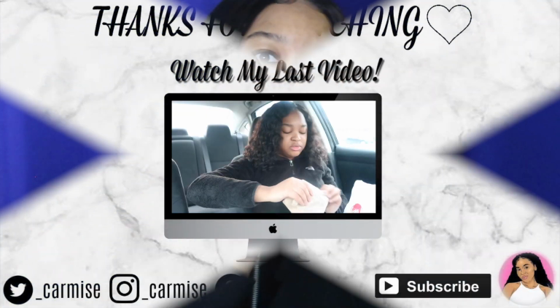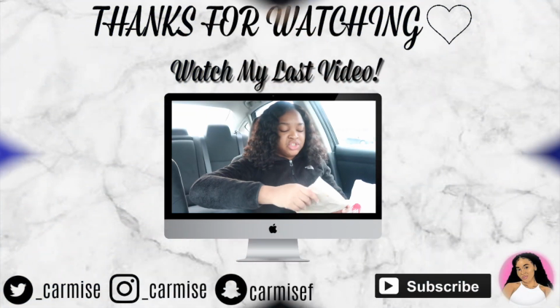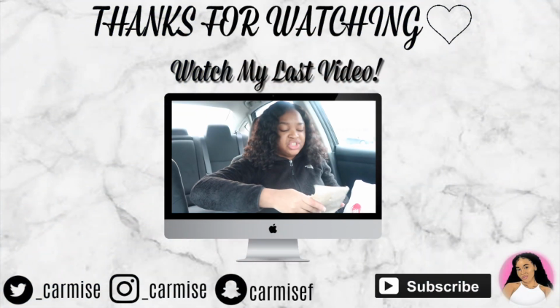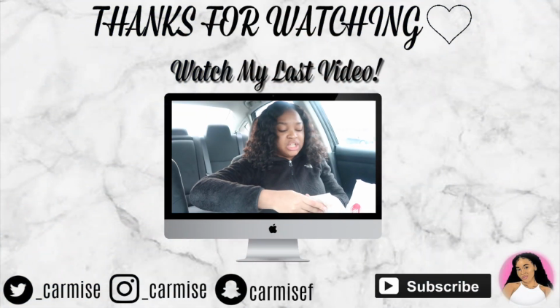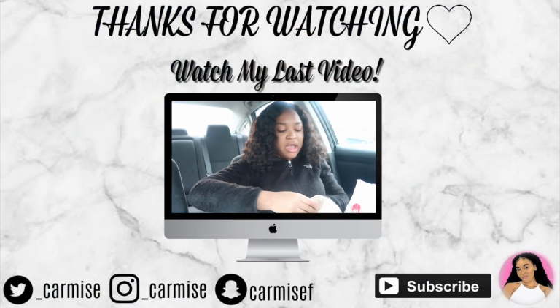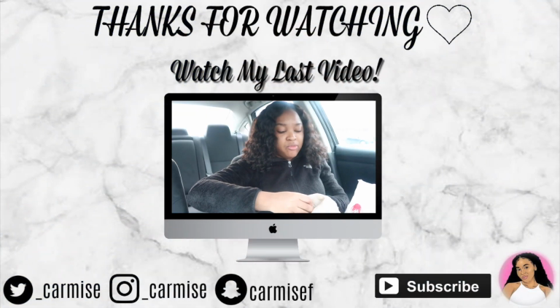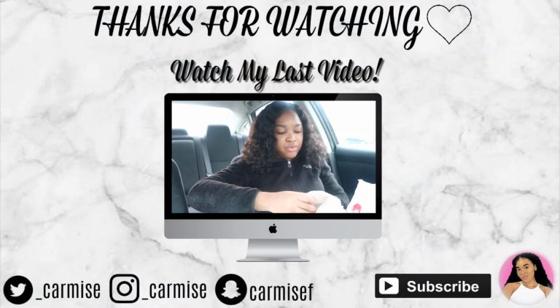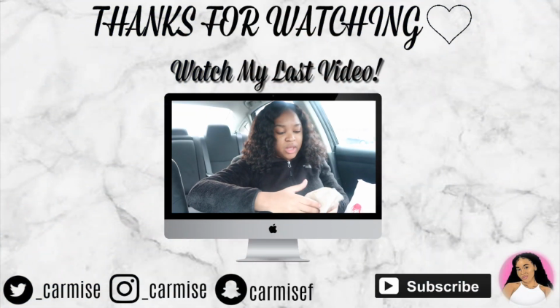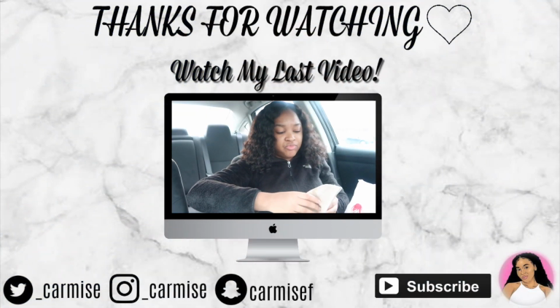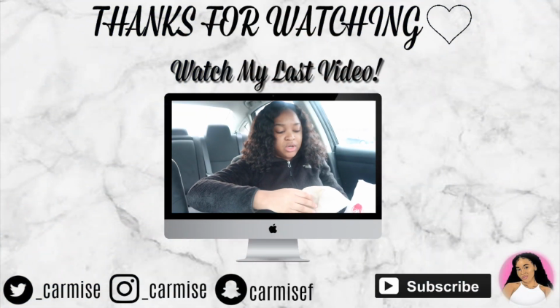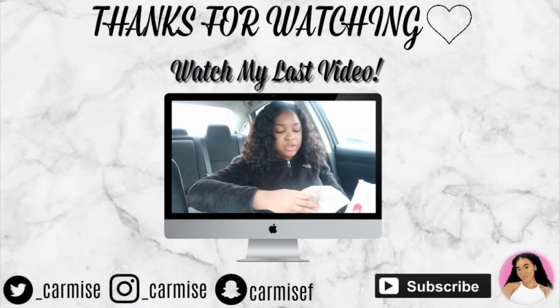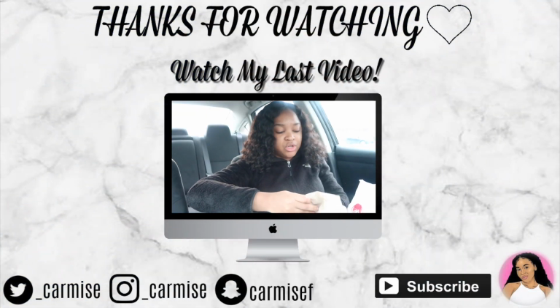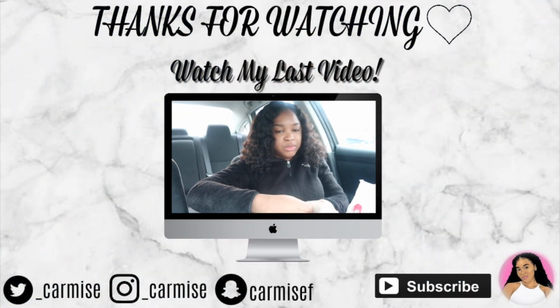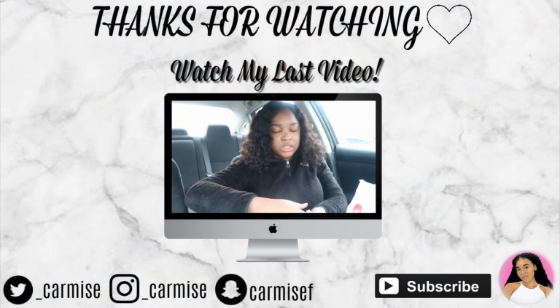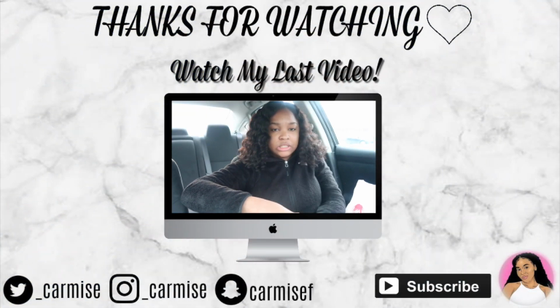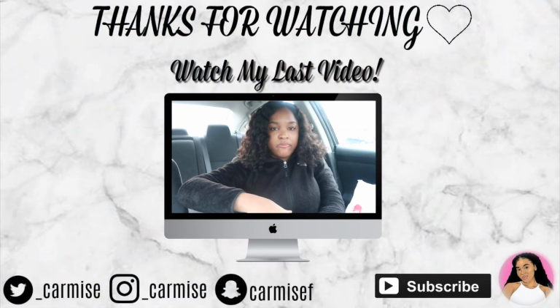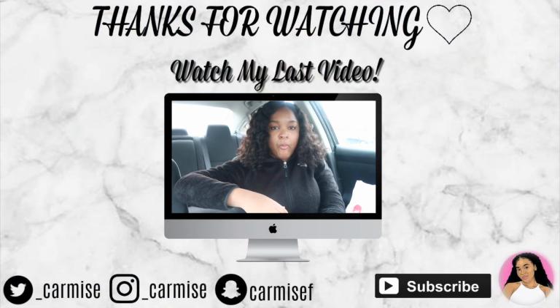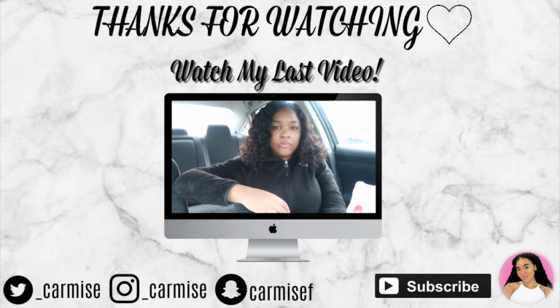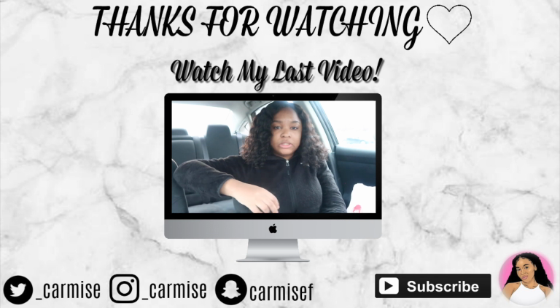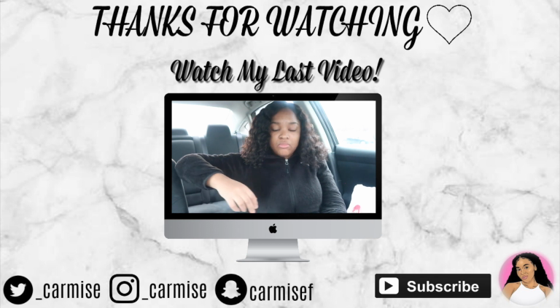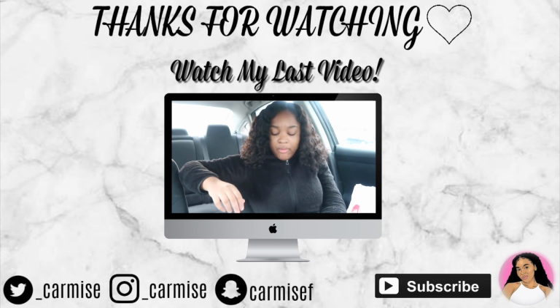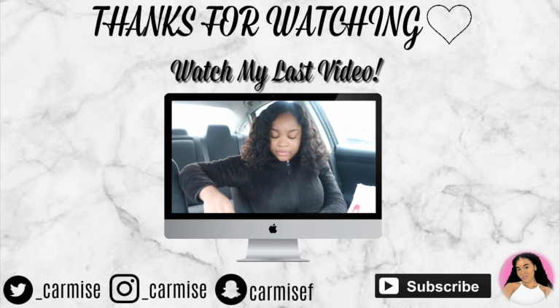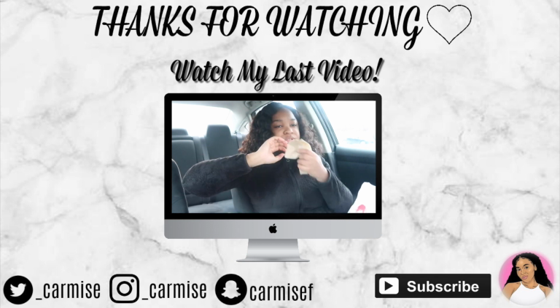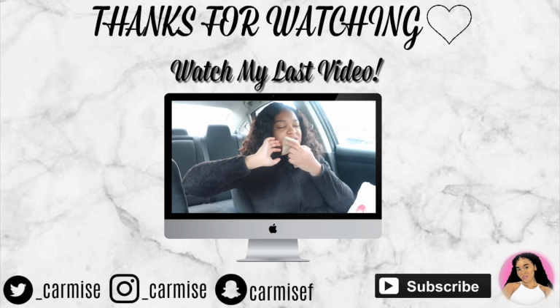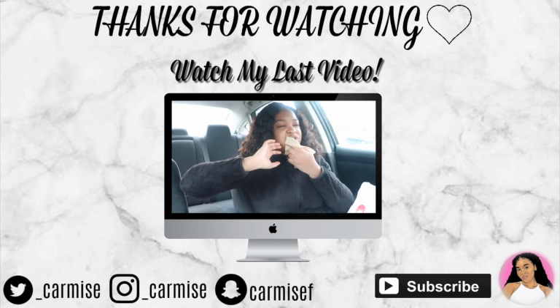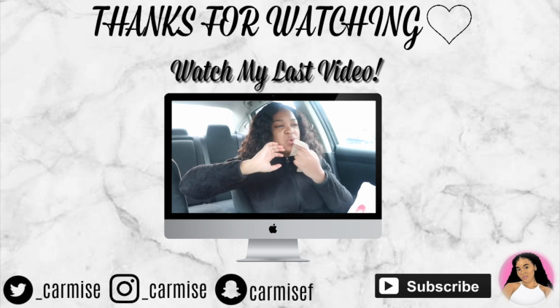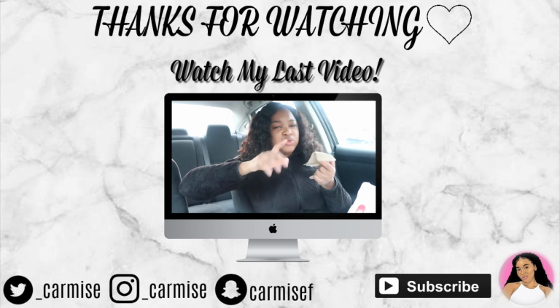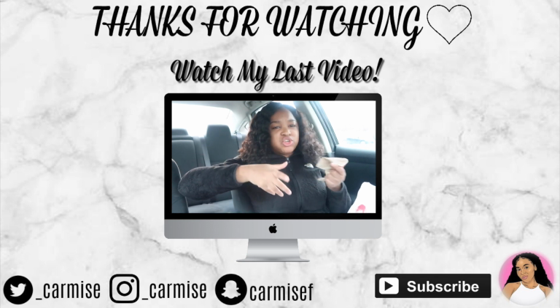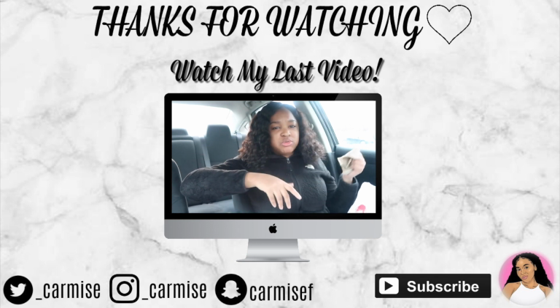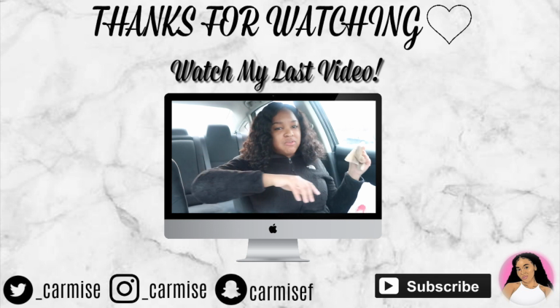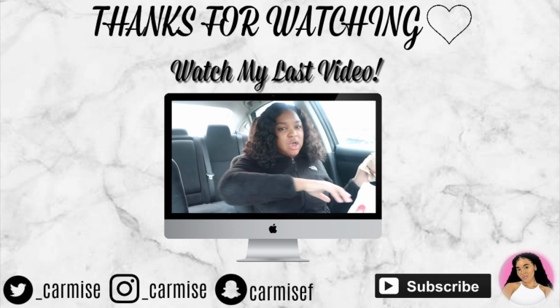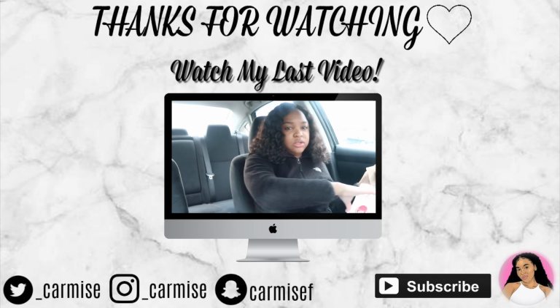I was just sitting out for like 30 minutes. This is actually one of the worst ones I've gotten.